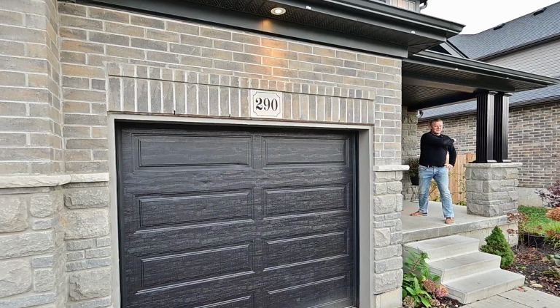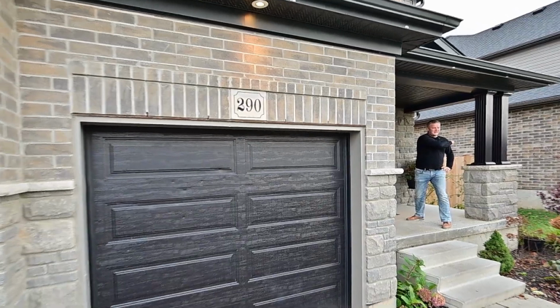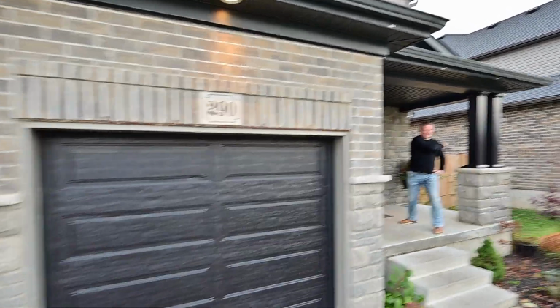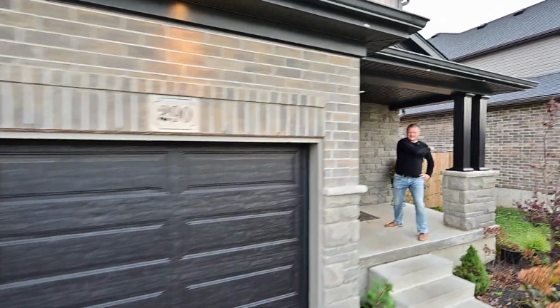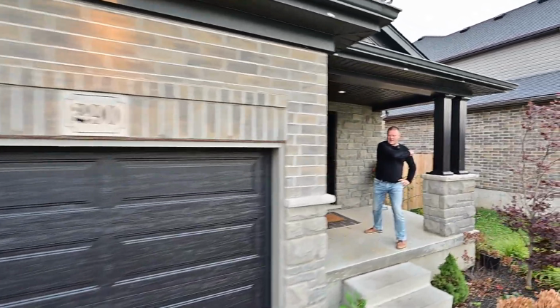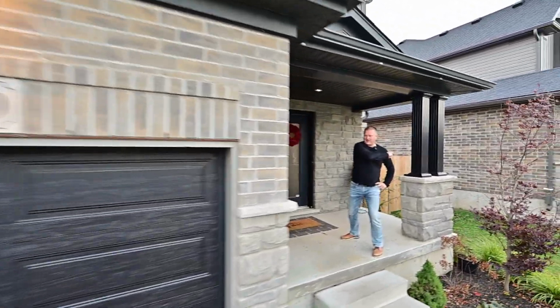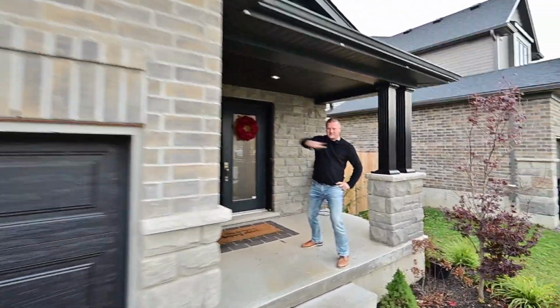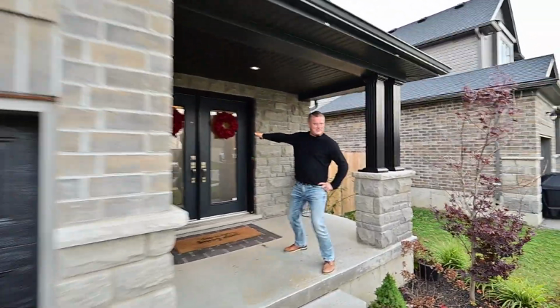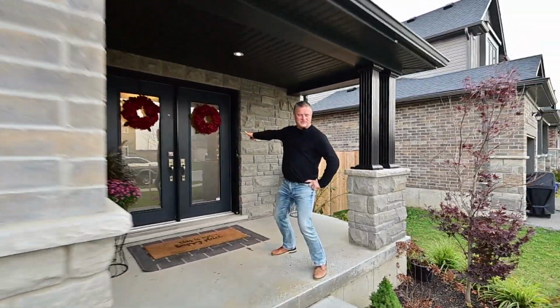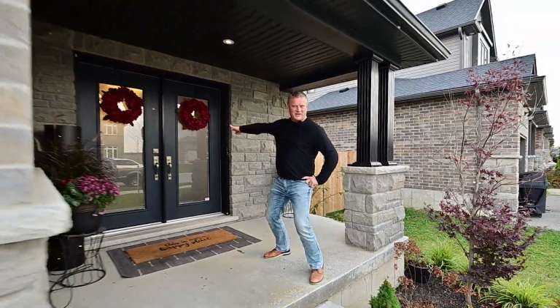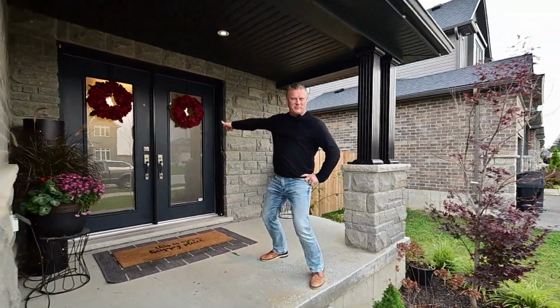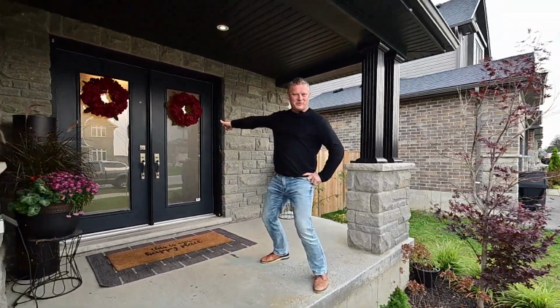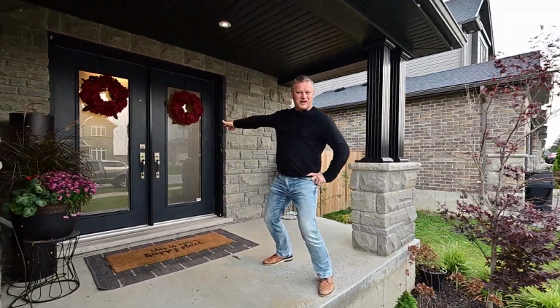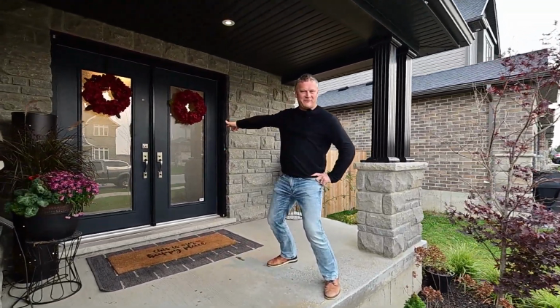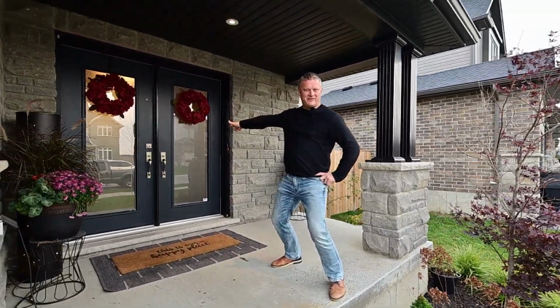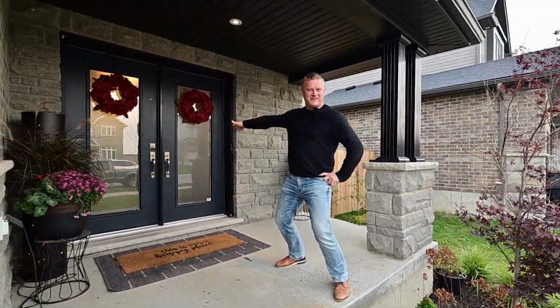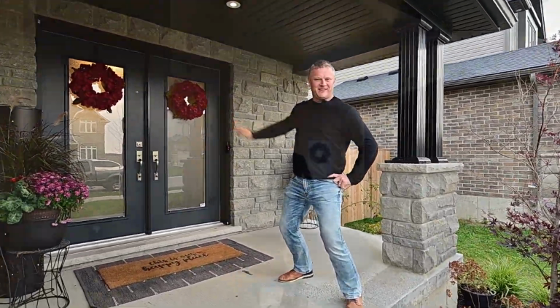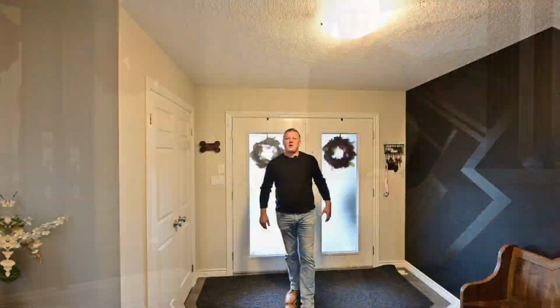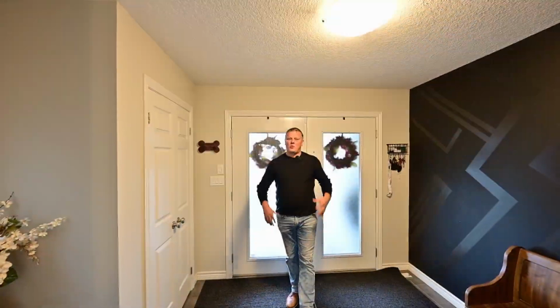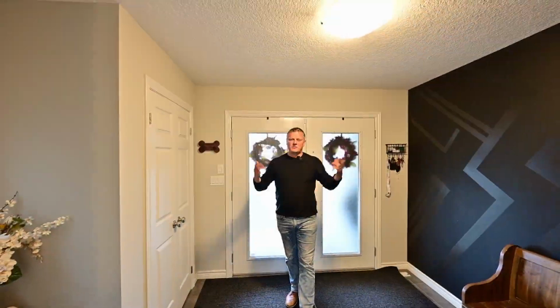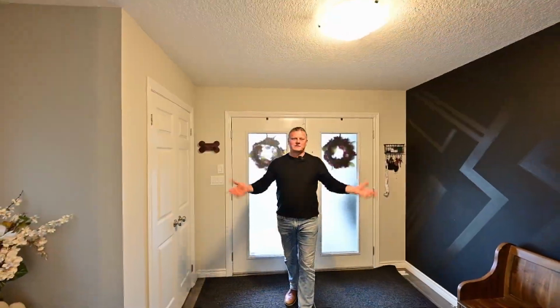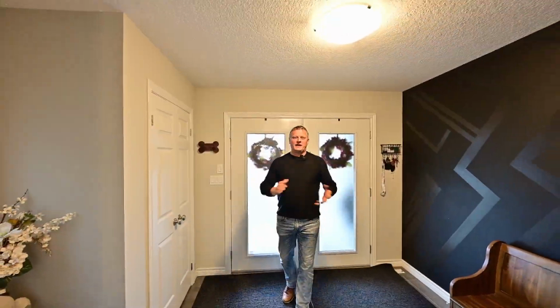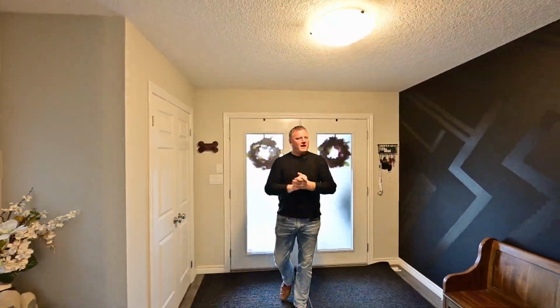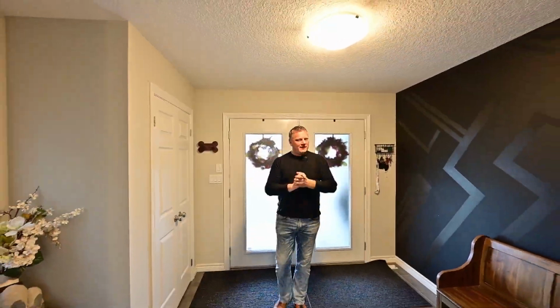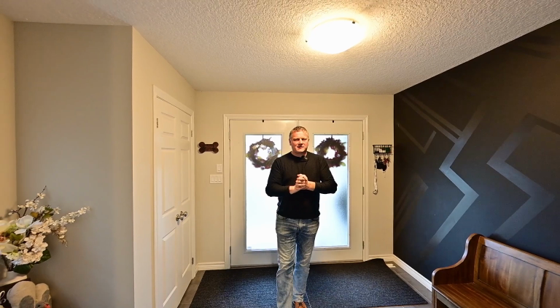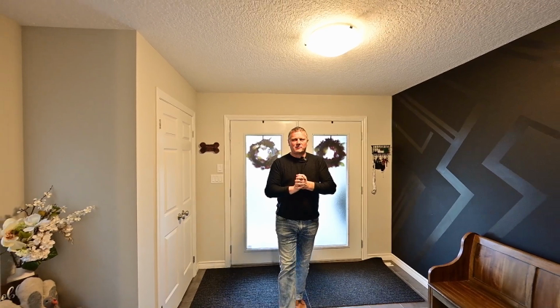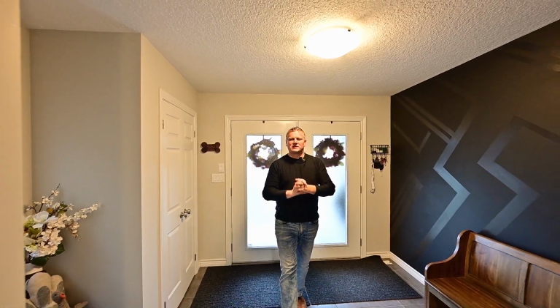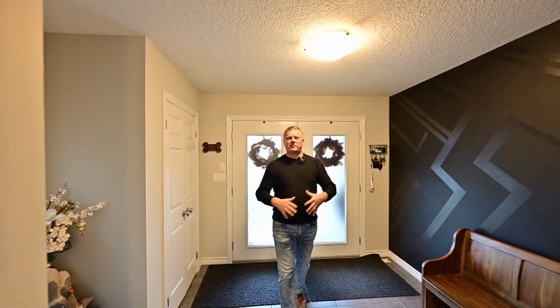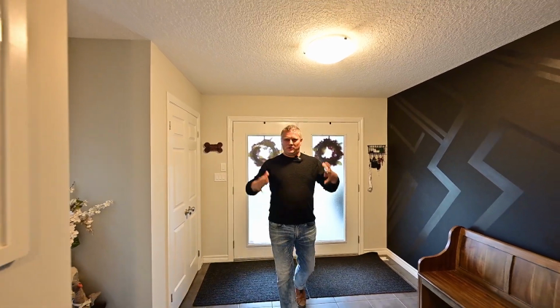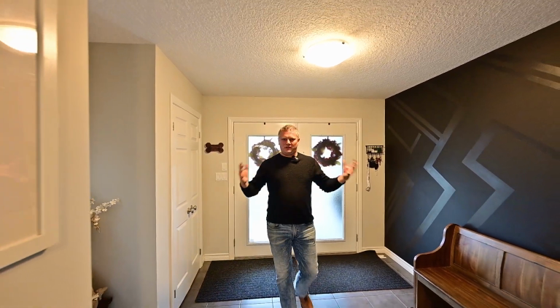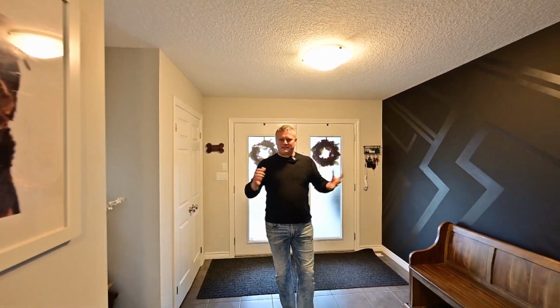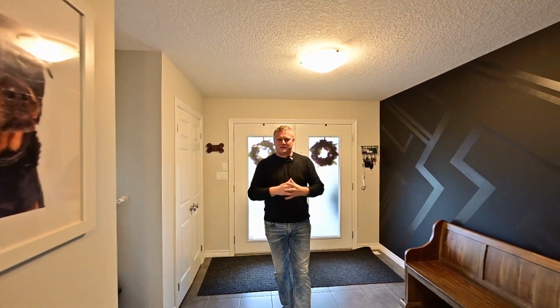Let's head inside to 290 Polden Drive. Welcome inside. Let's talk about some of the unique details.